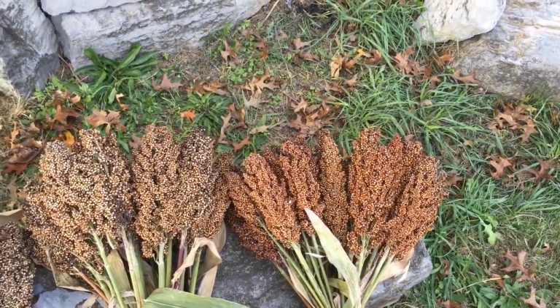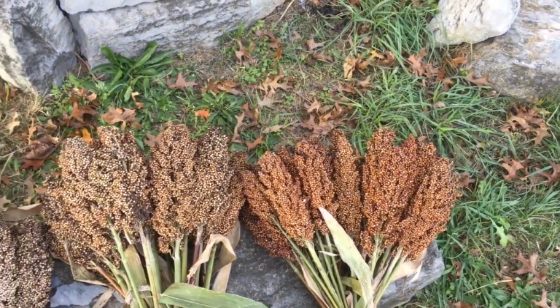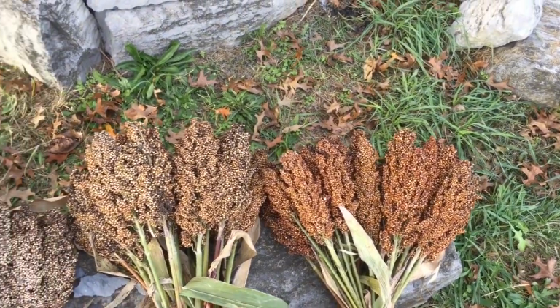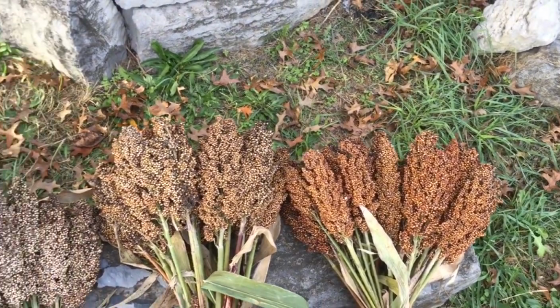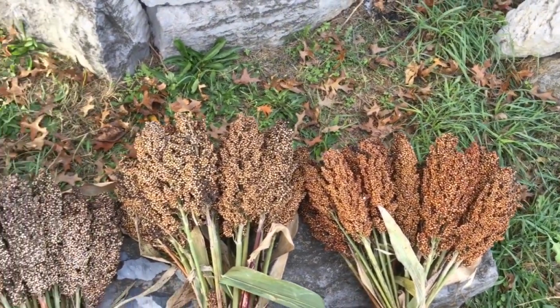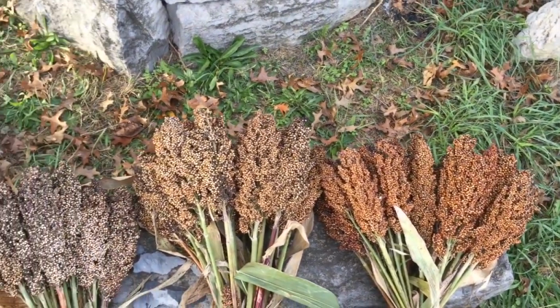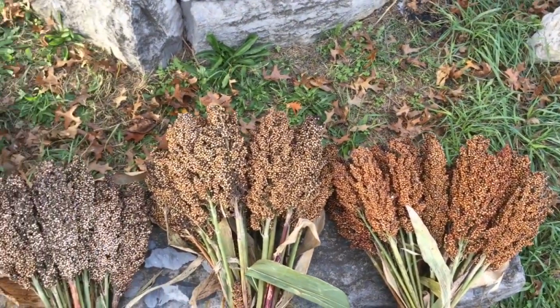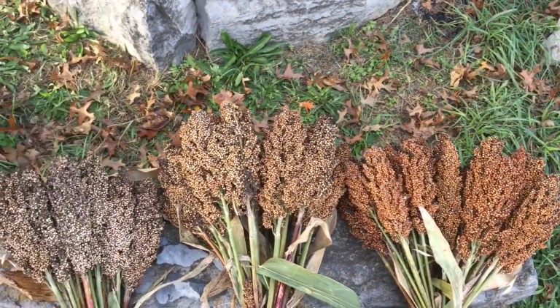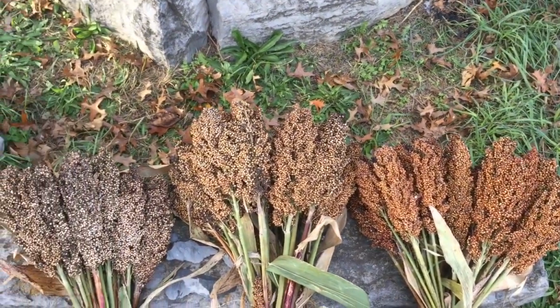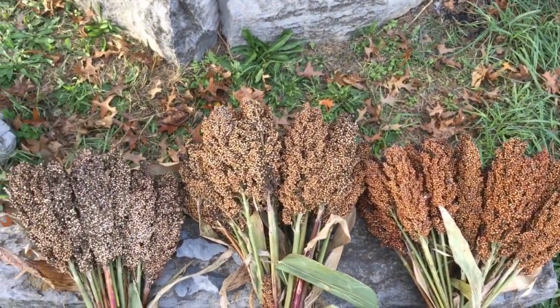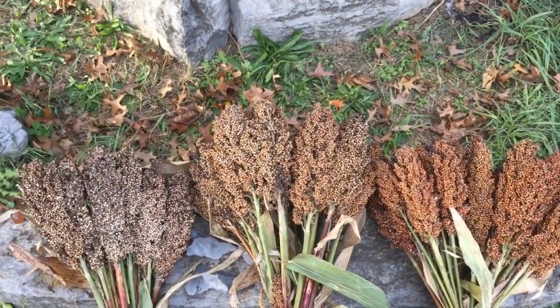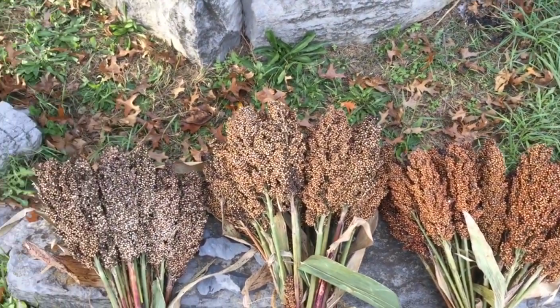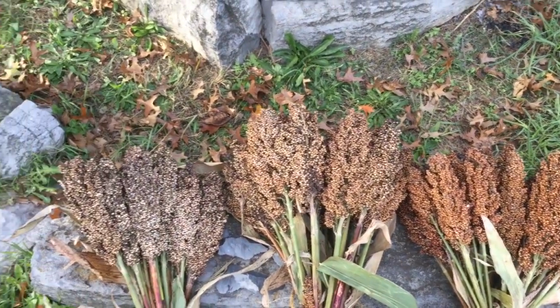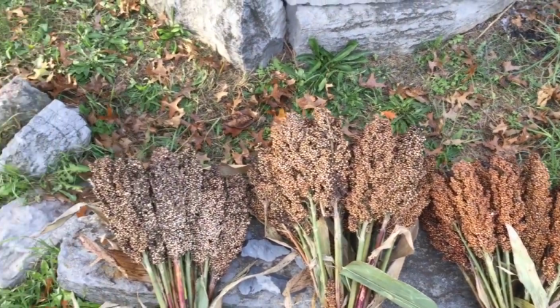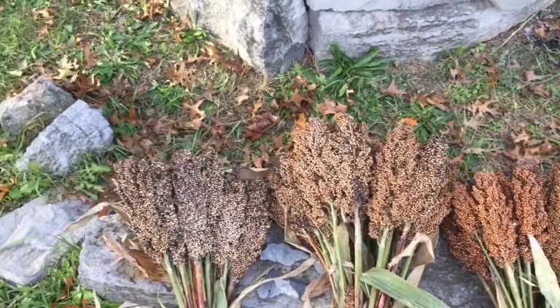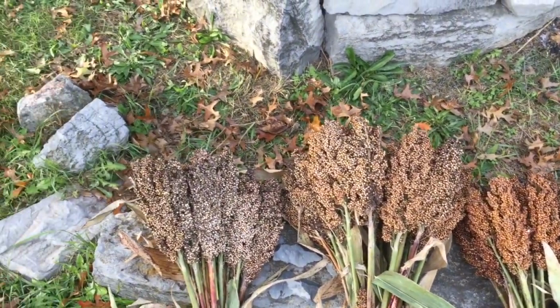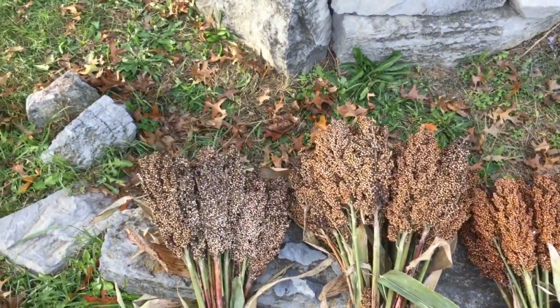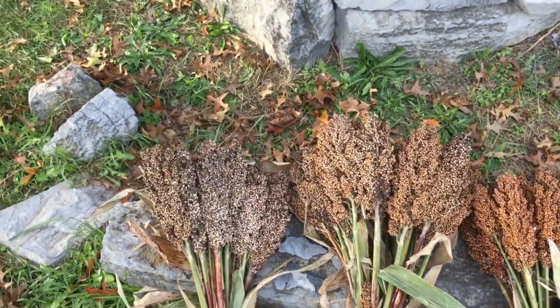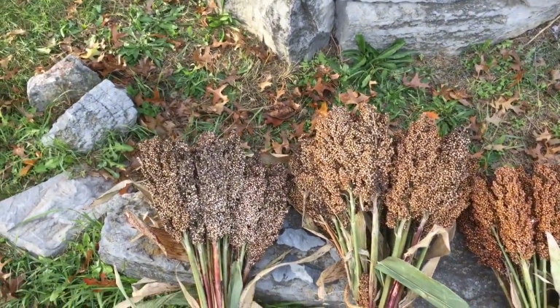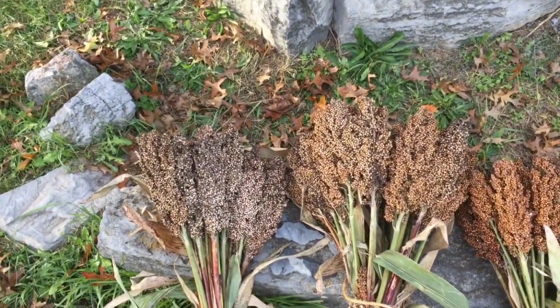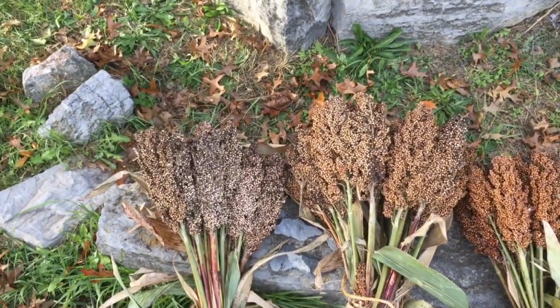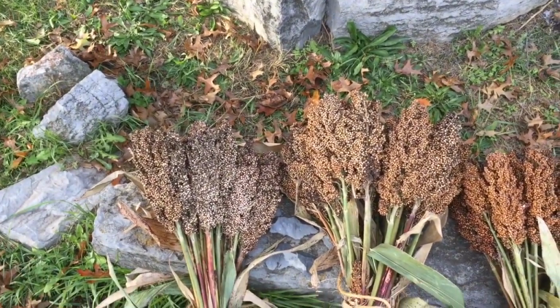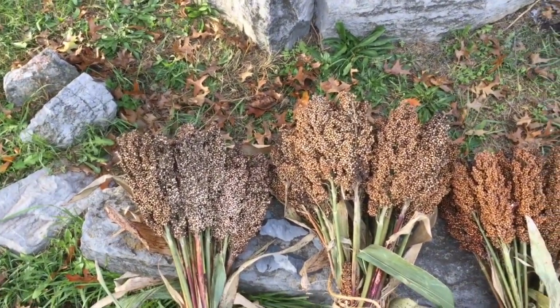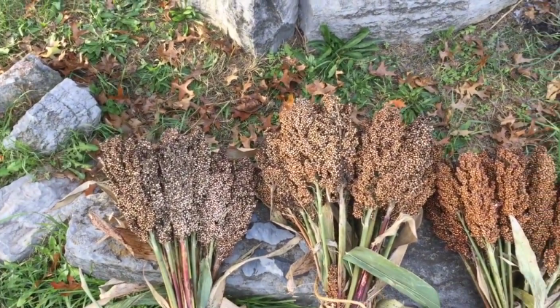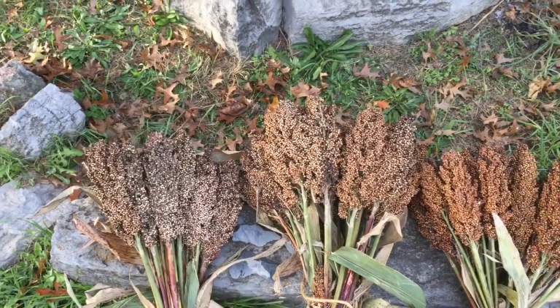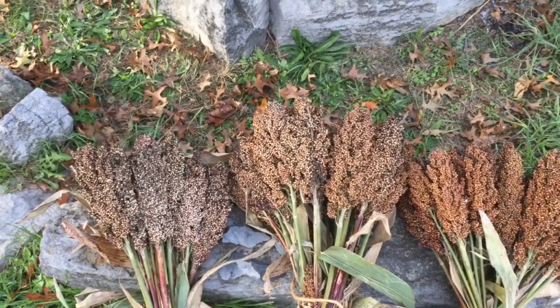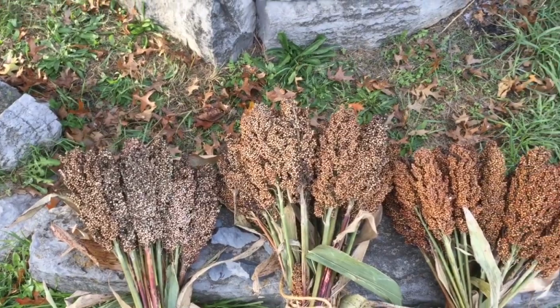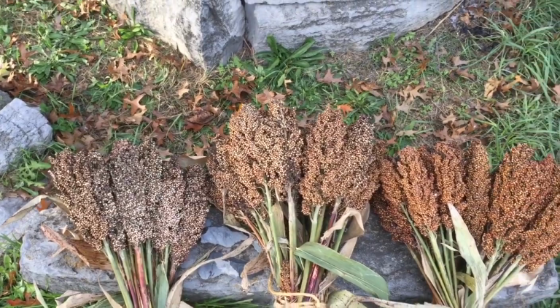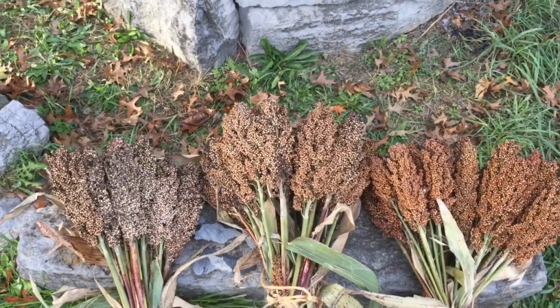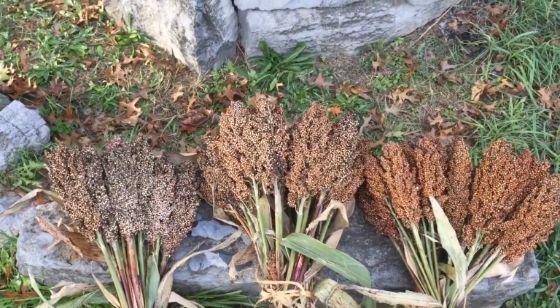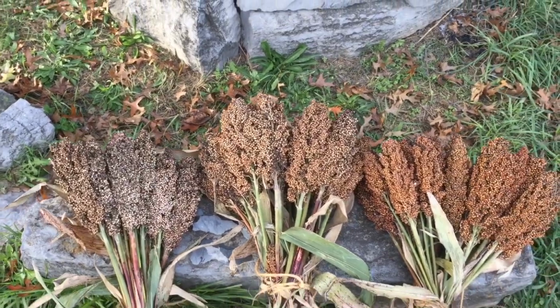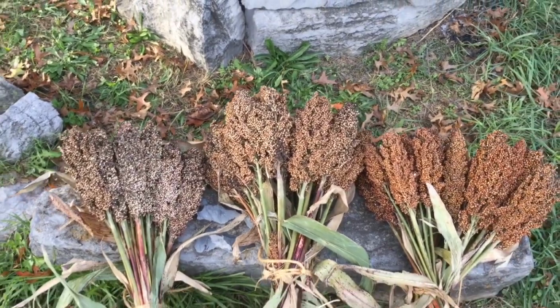And that is essentially the sorghum harvest for 2017.